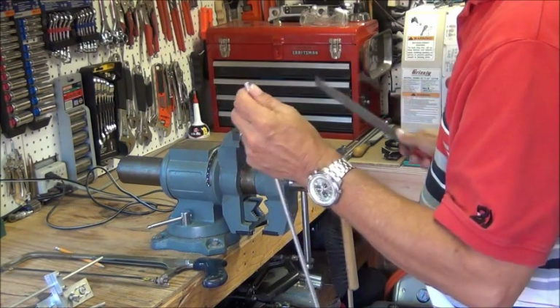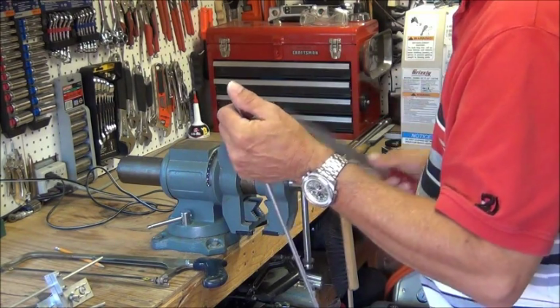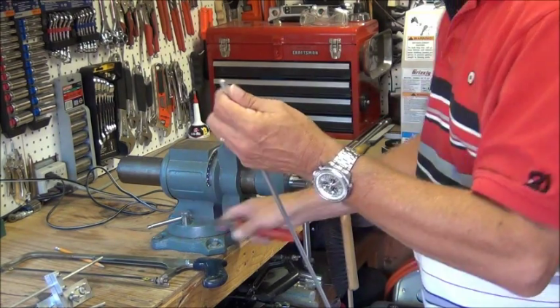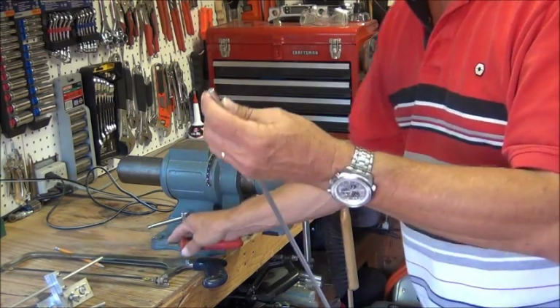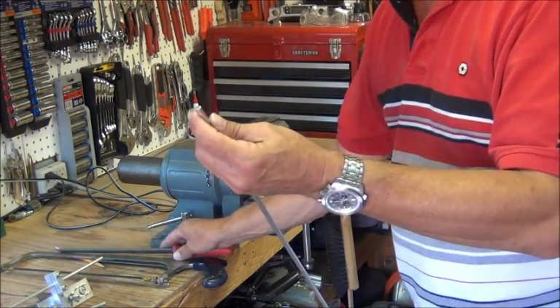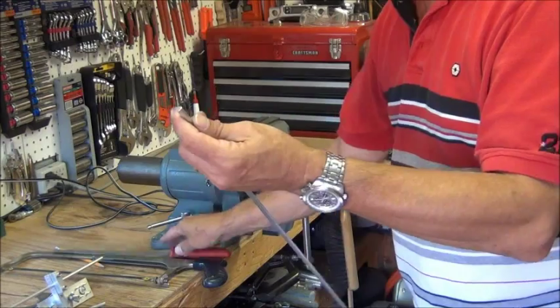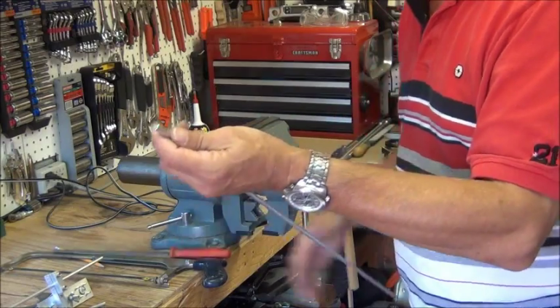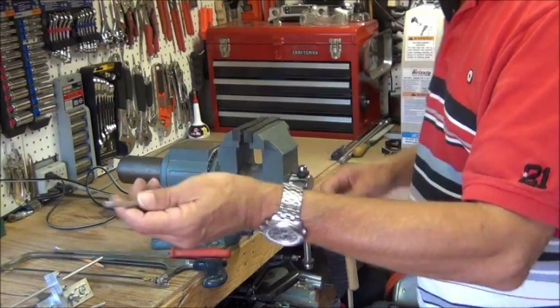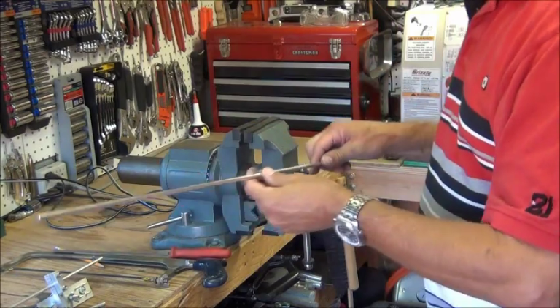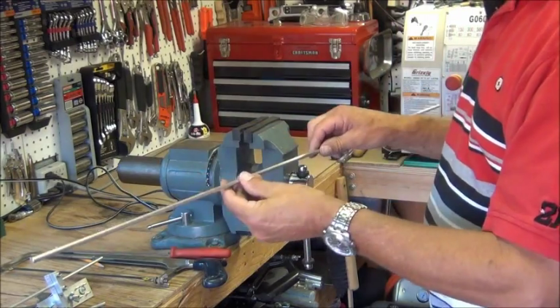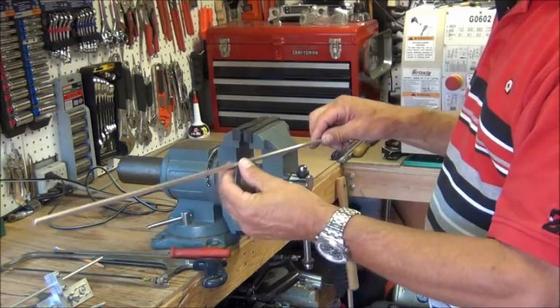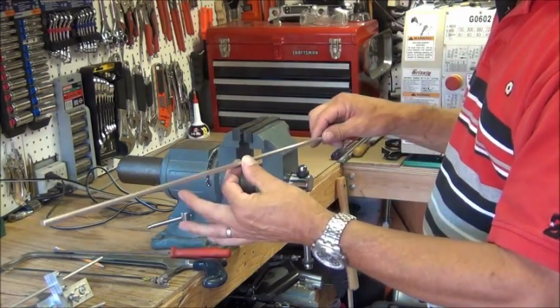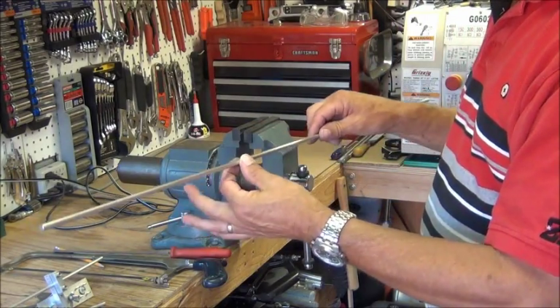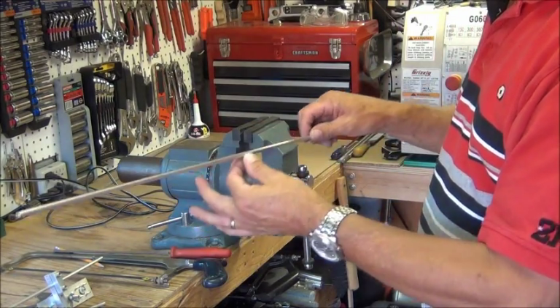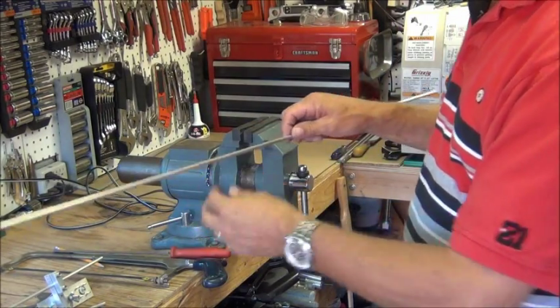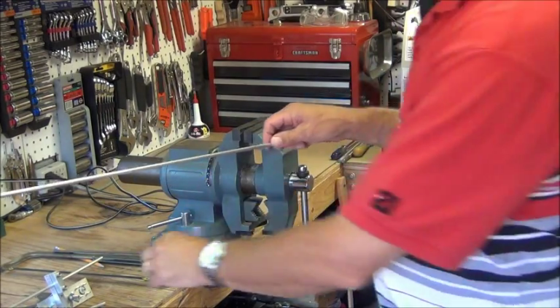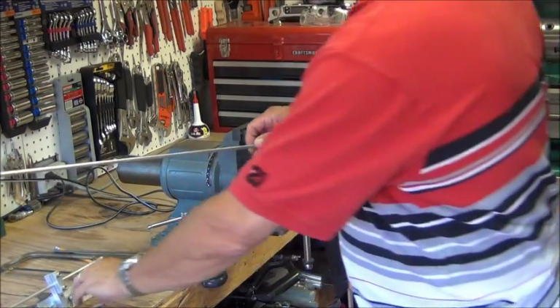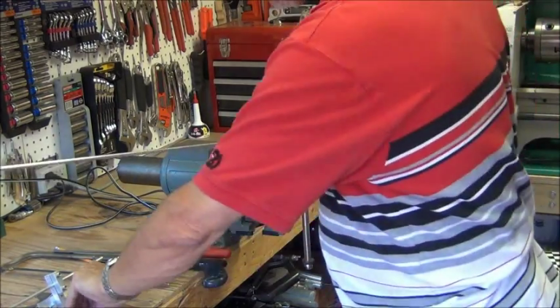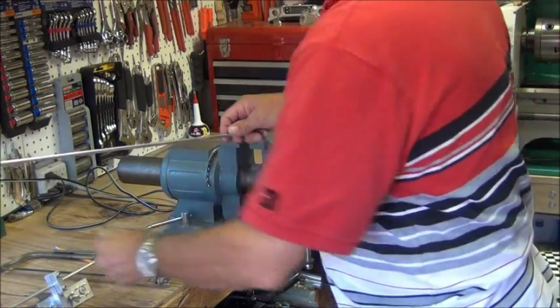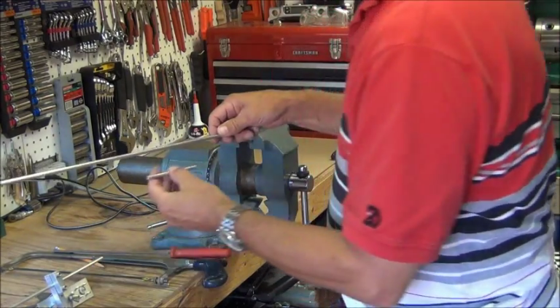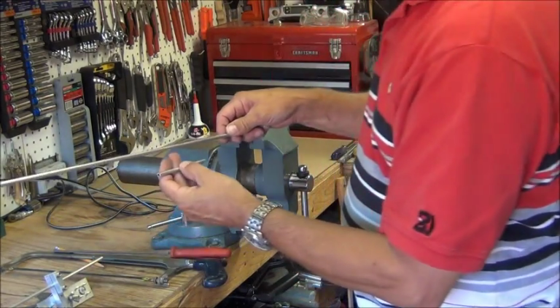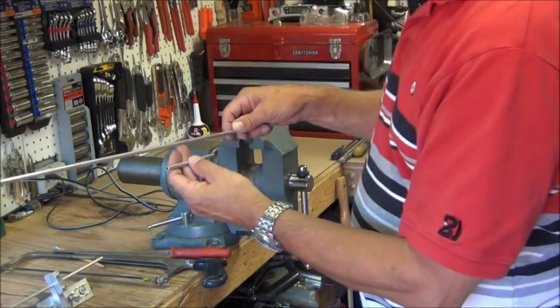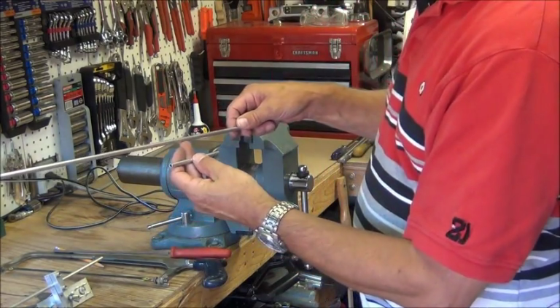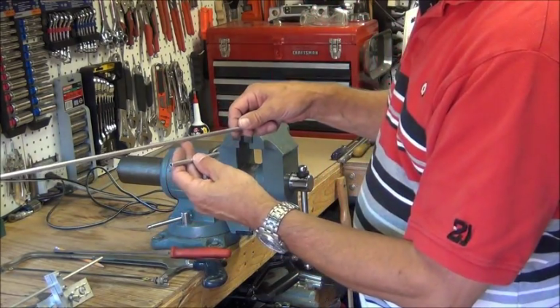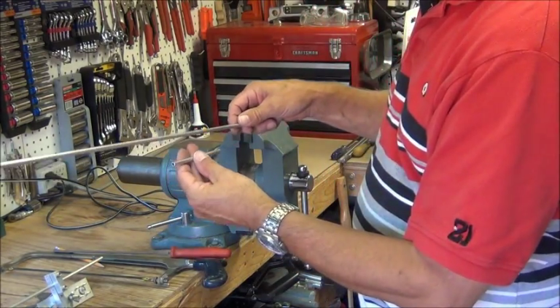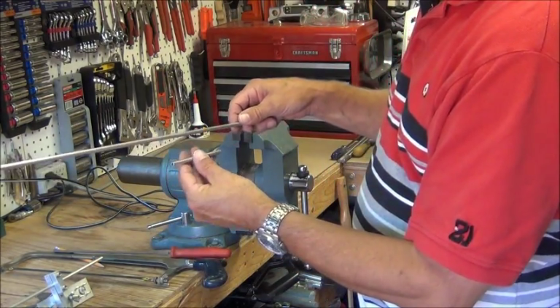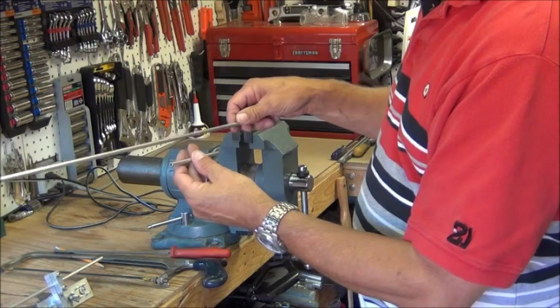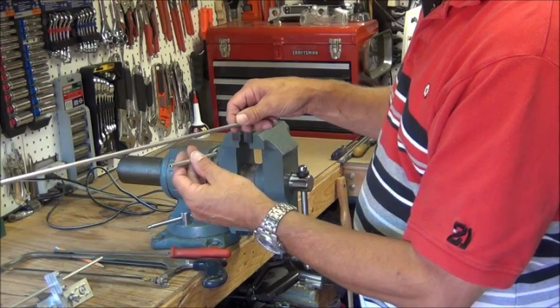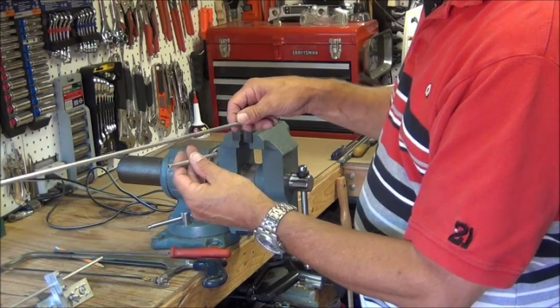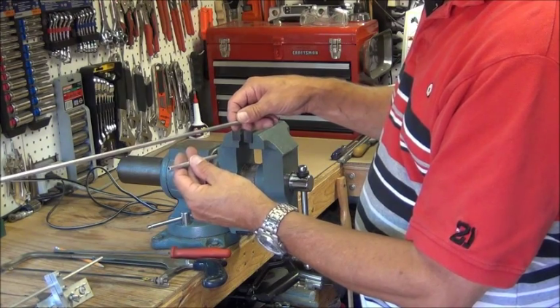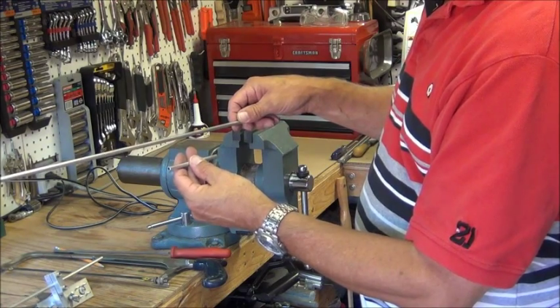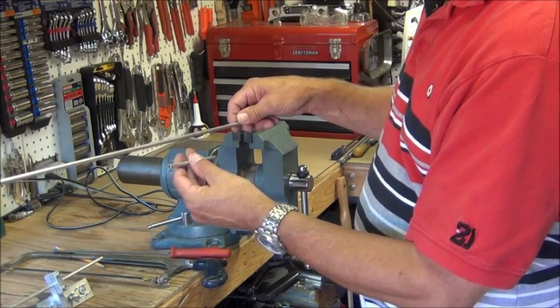There's only one other piece to make and that's the strap that will hold the gamma tube to the radiating element.